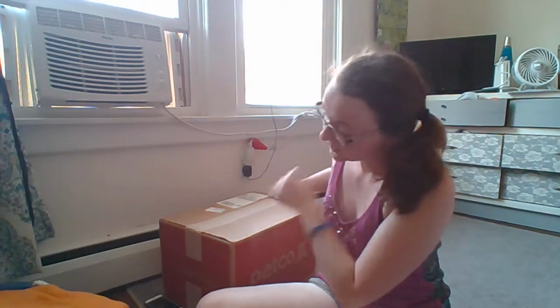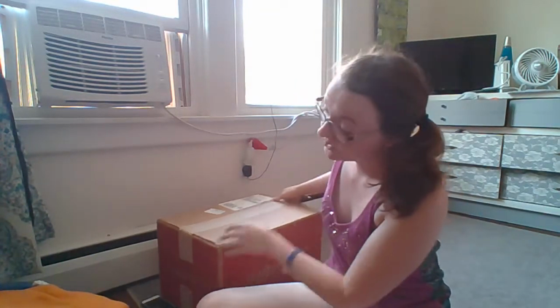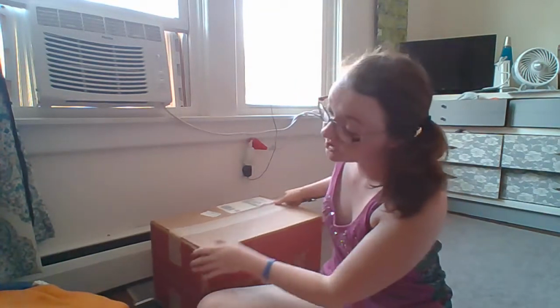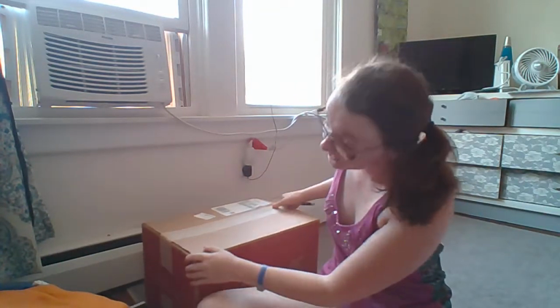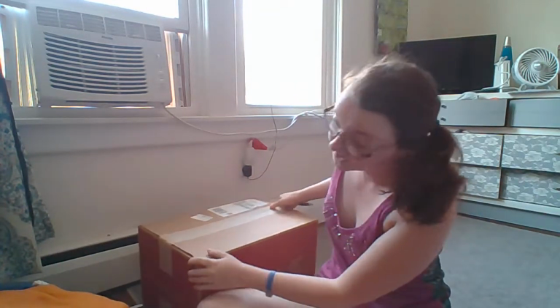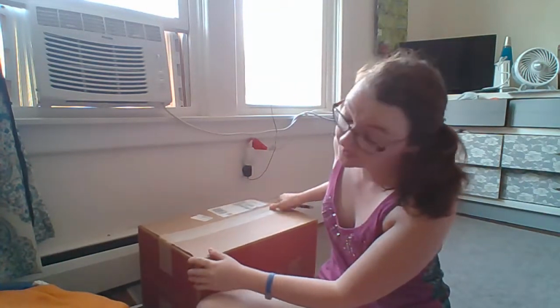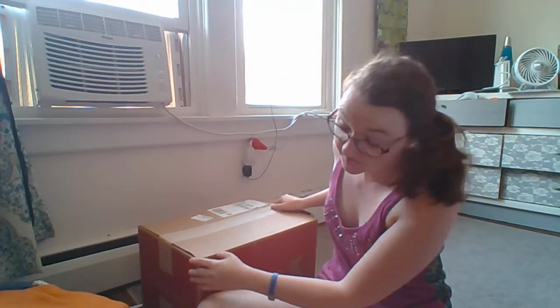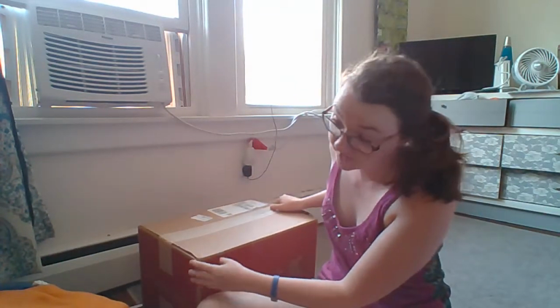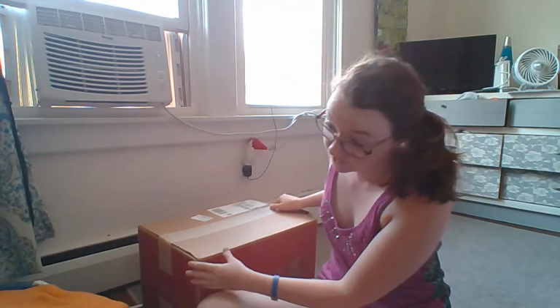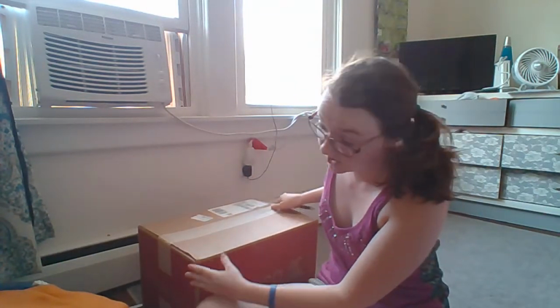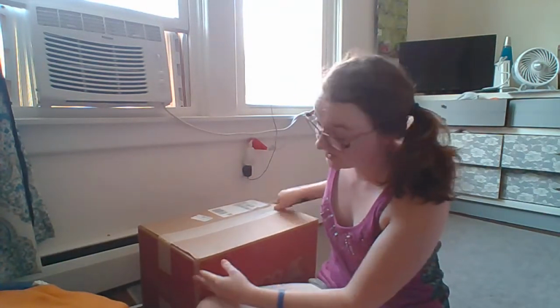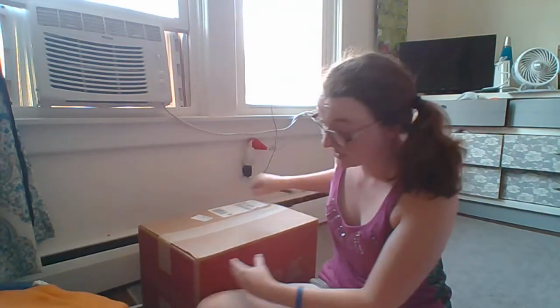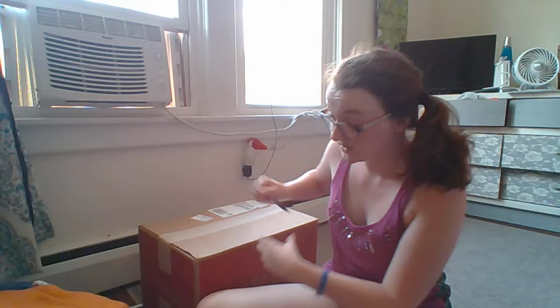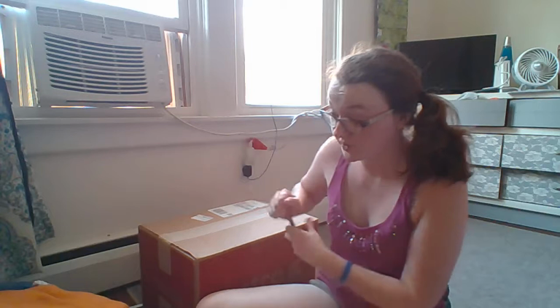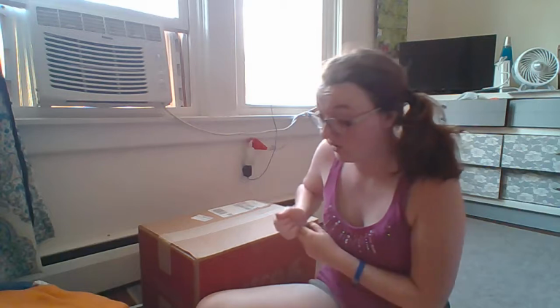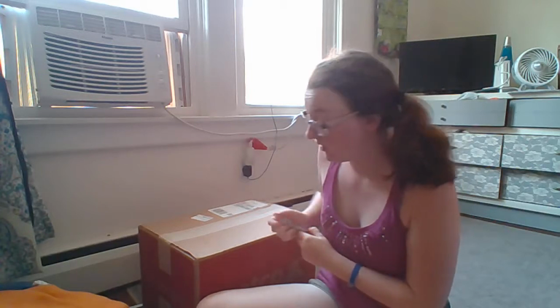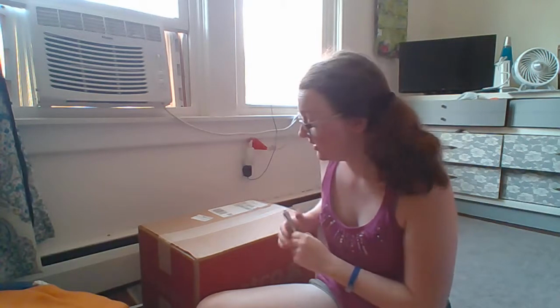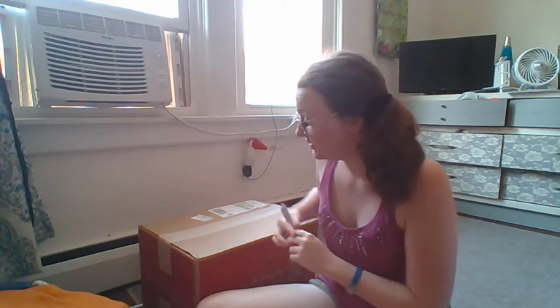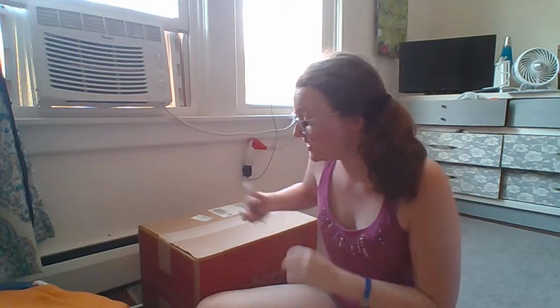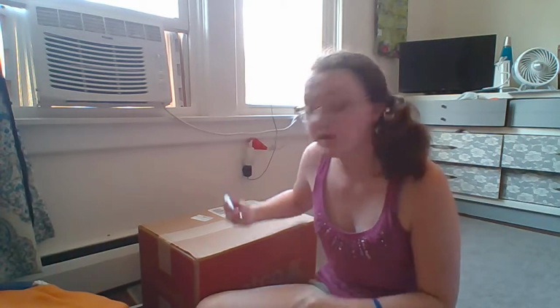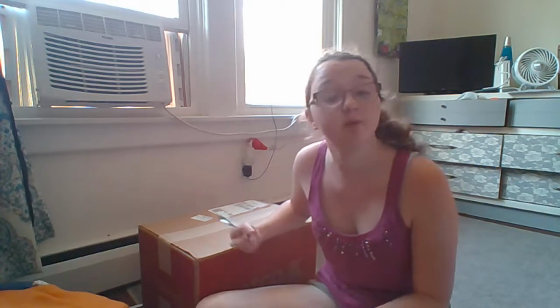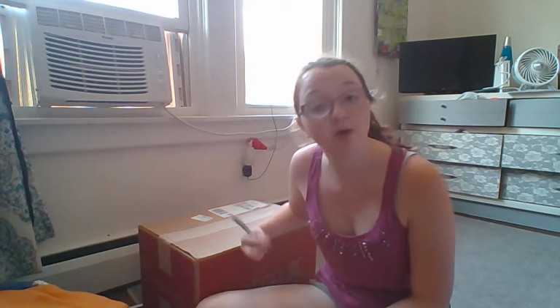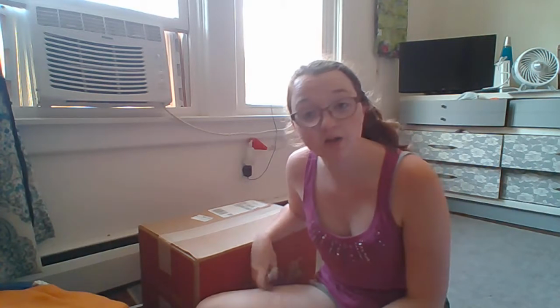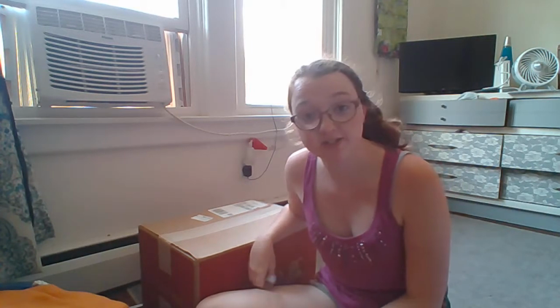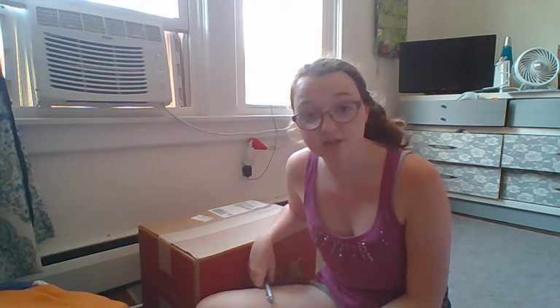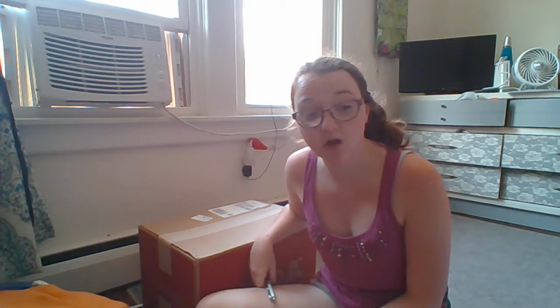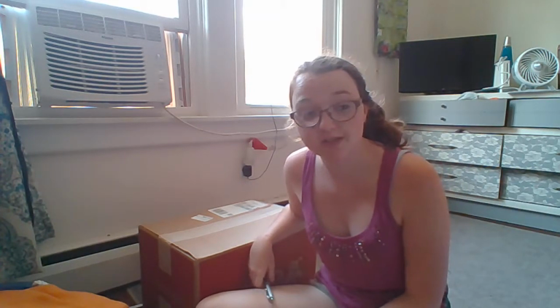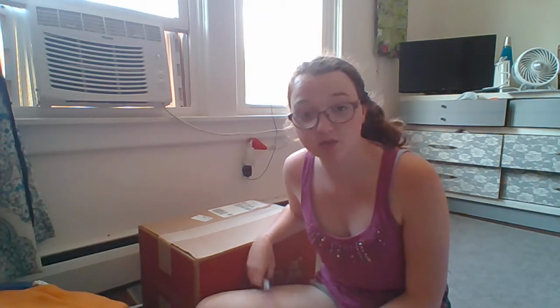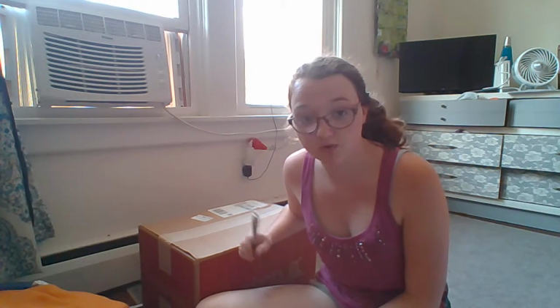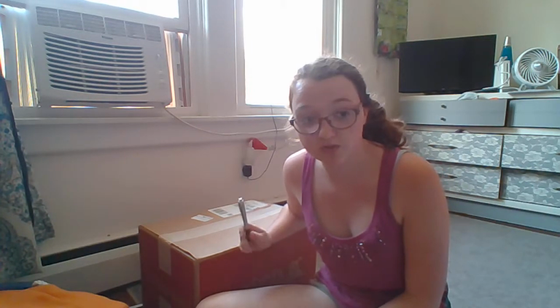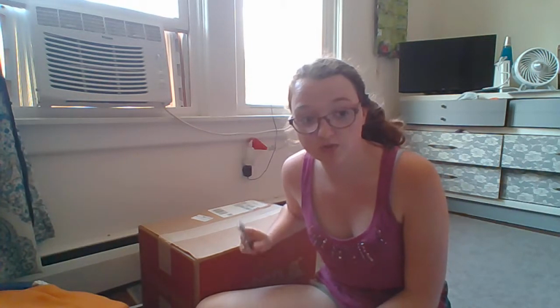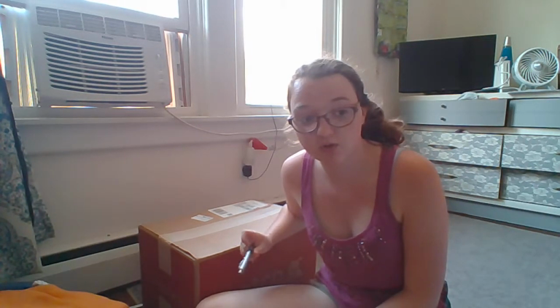Hopefully Dune will help me with my allergies as well. He's a hypoallergenic dog — he's a golden doodle.